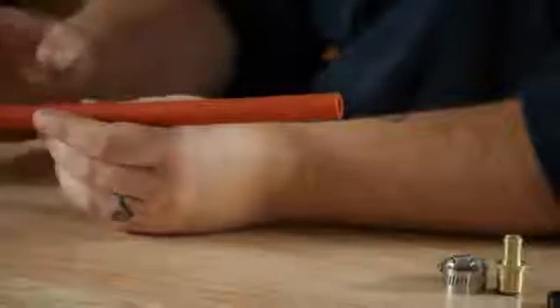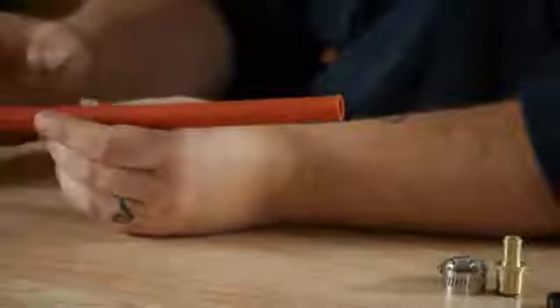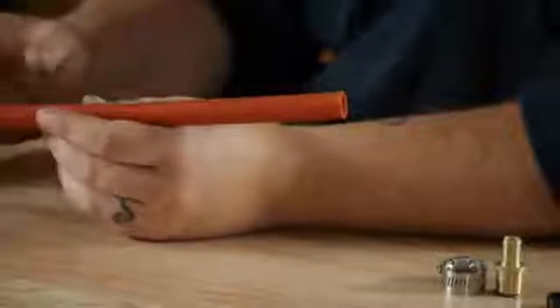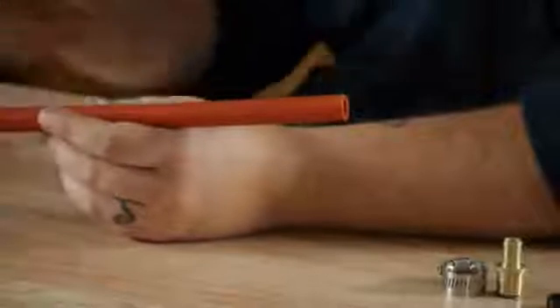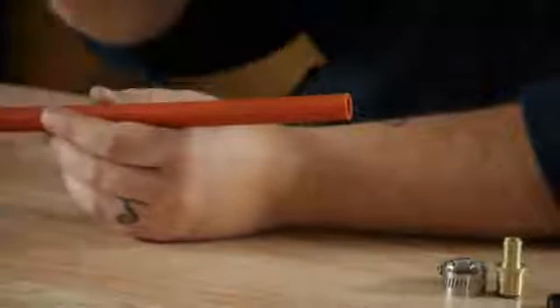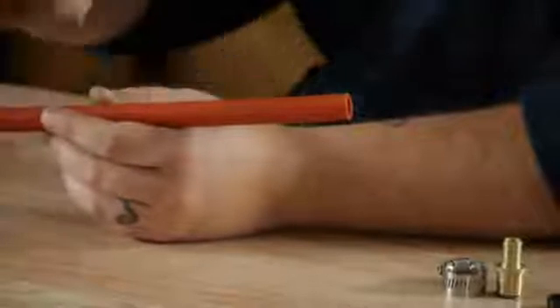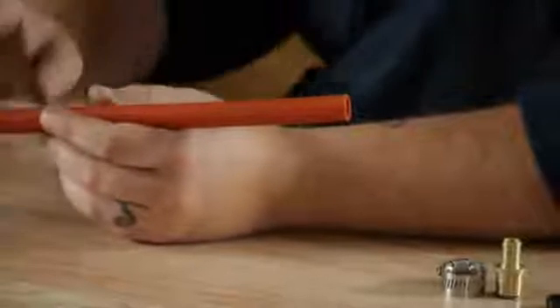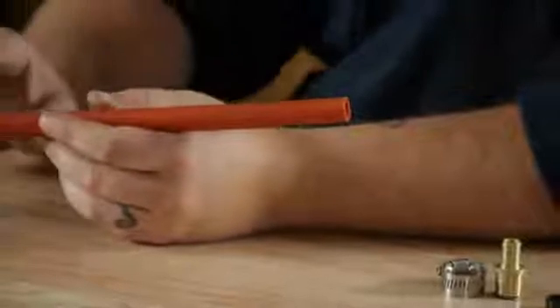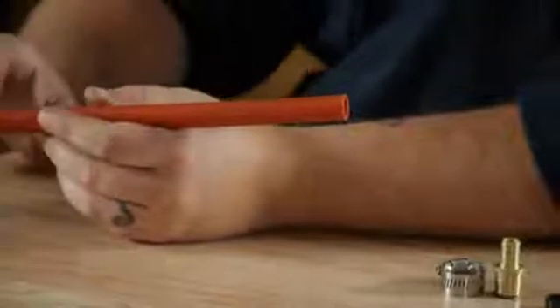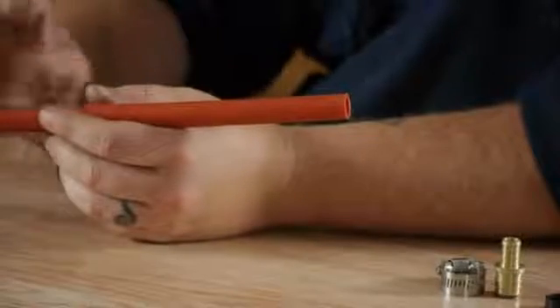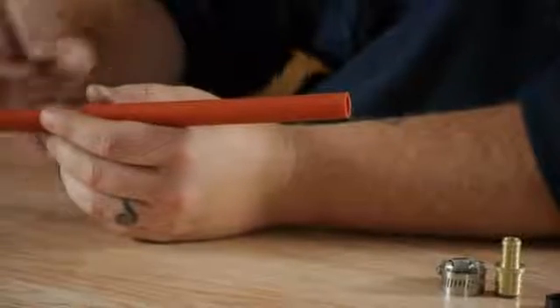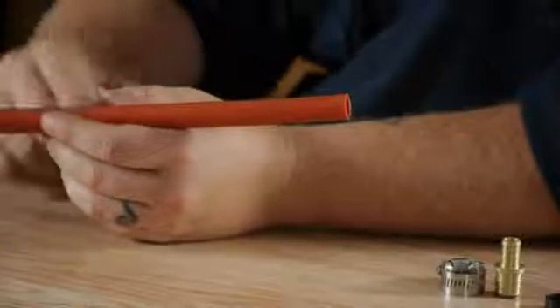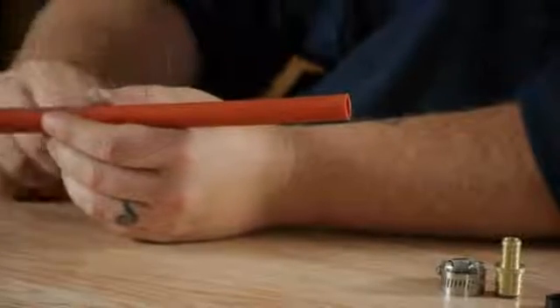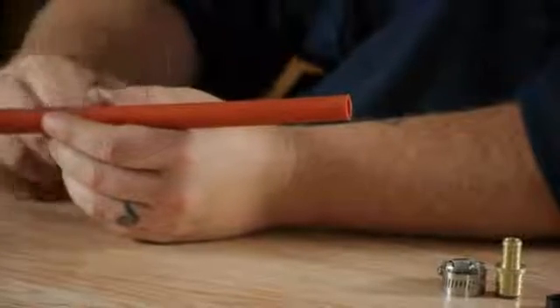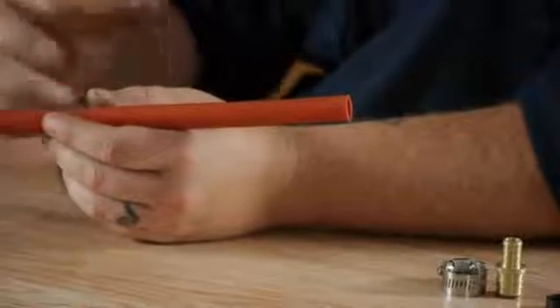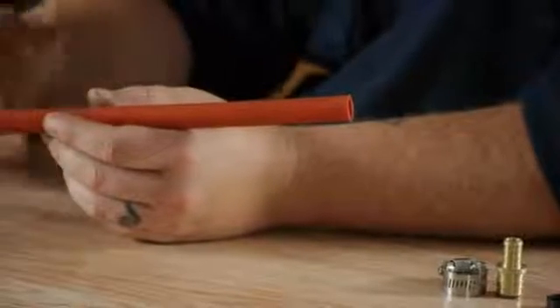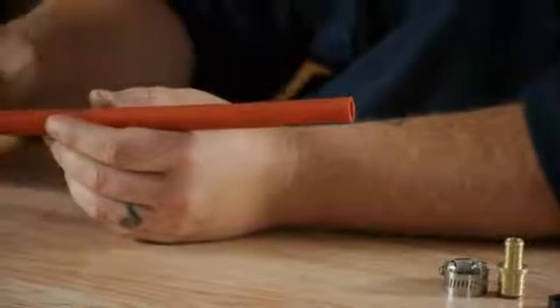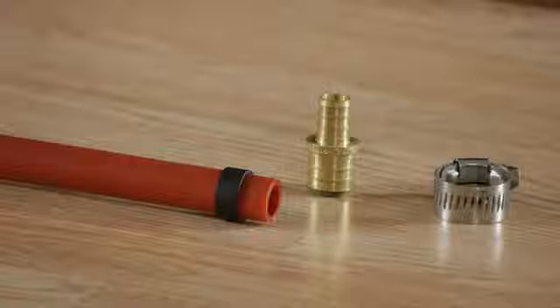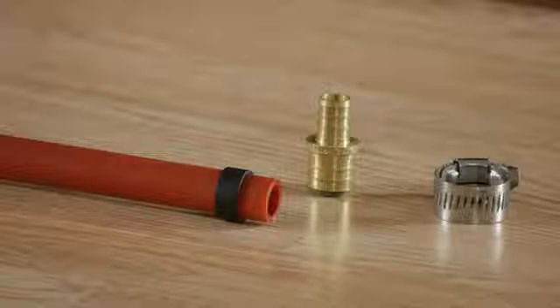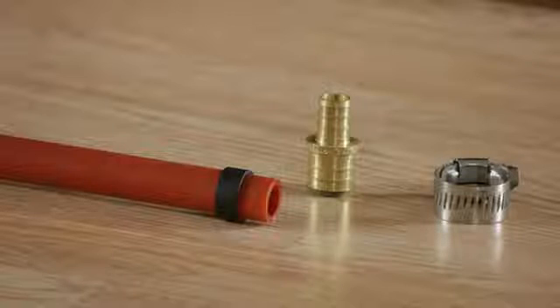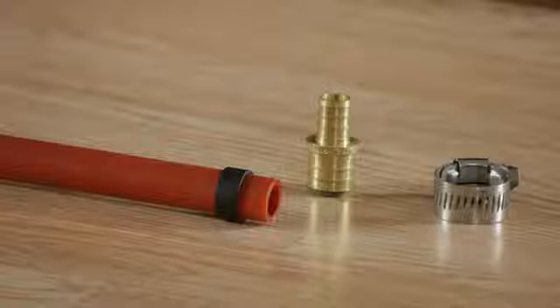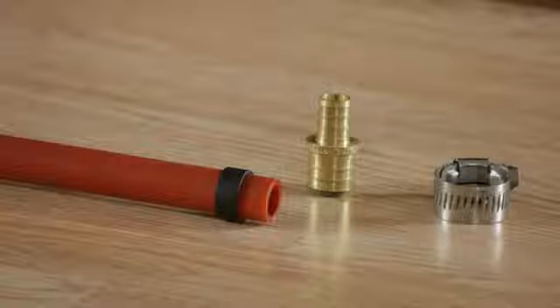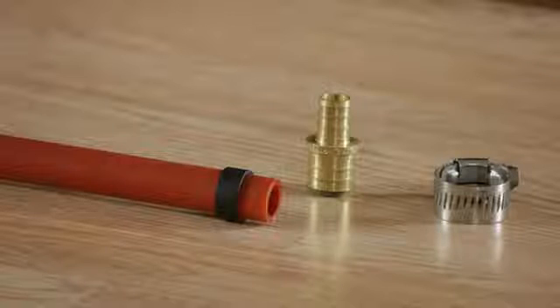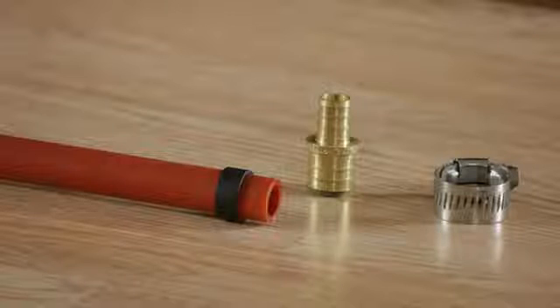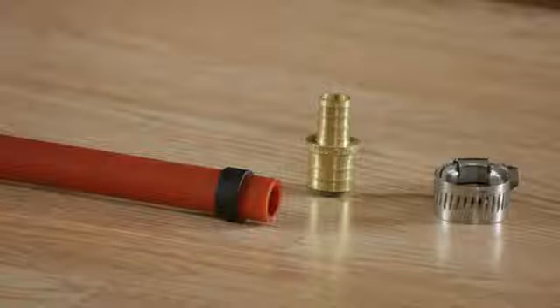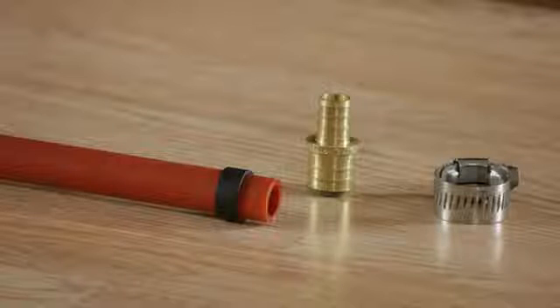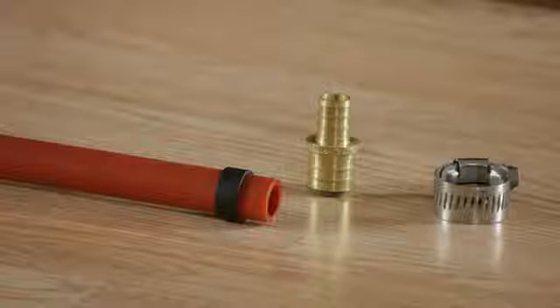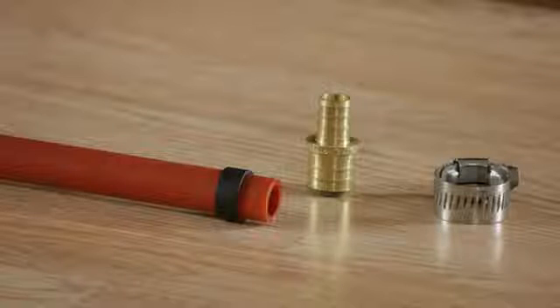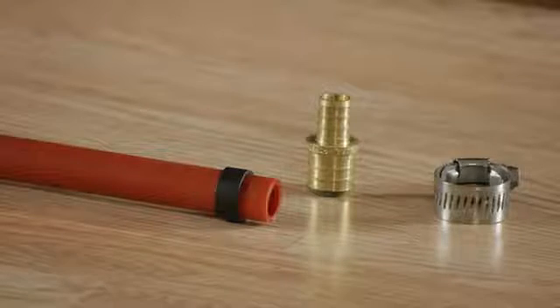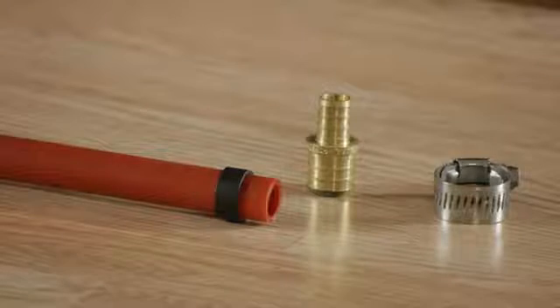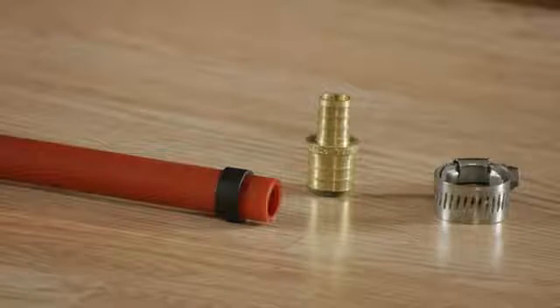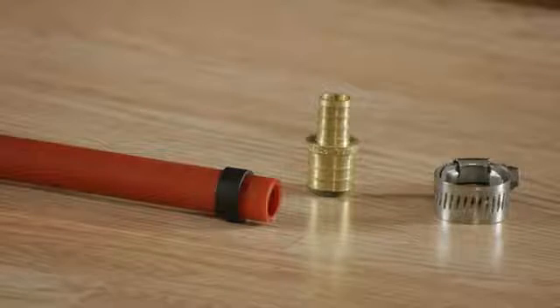Hello everyone, I'm Joshua Clement and today I'm going to talk to you about whether a hose clamp can be used for PEX piping.